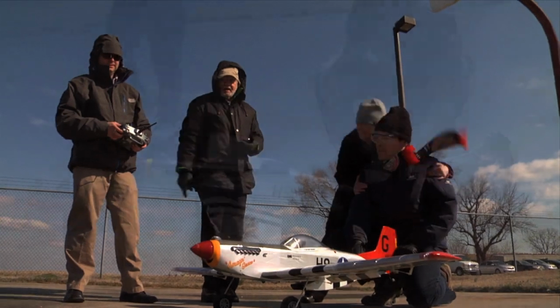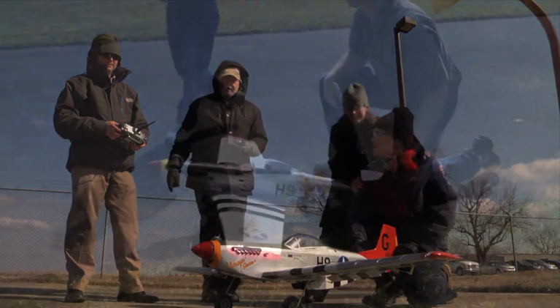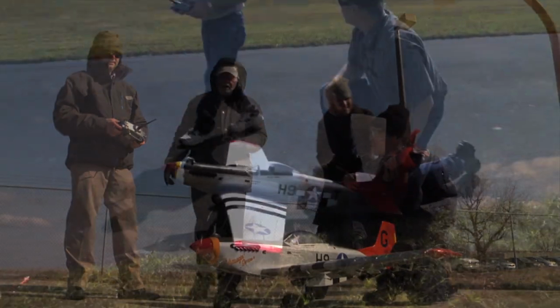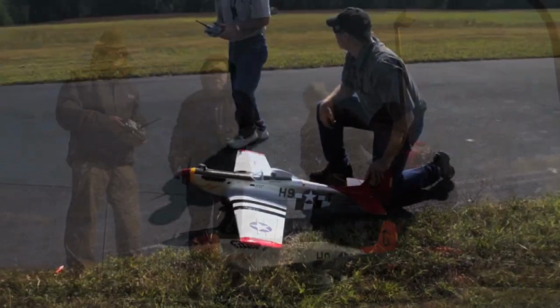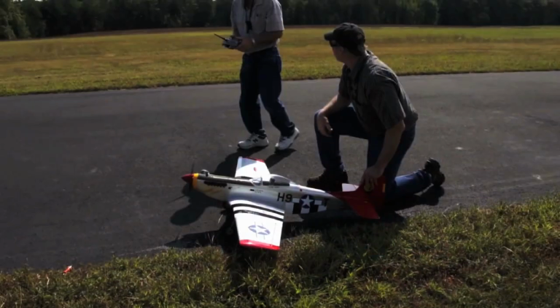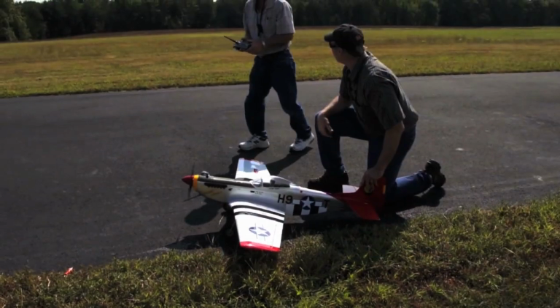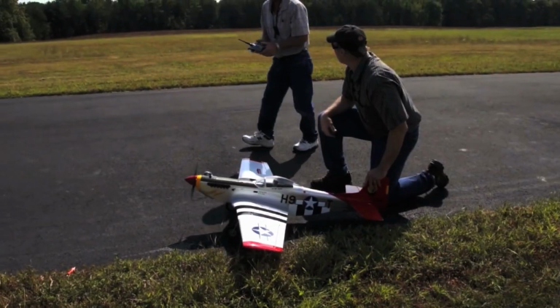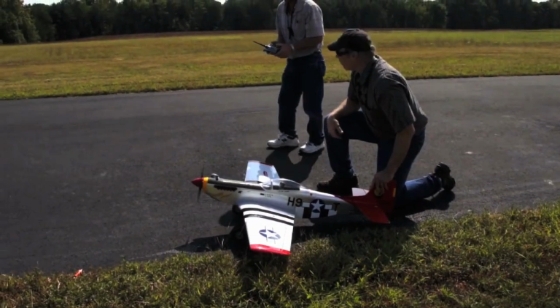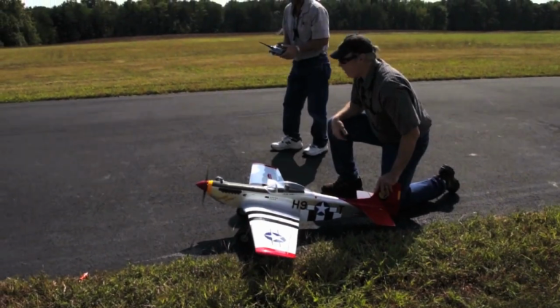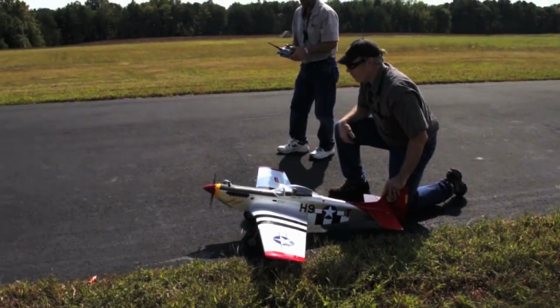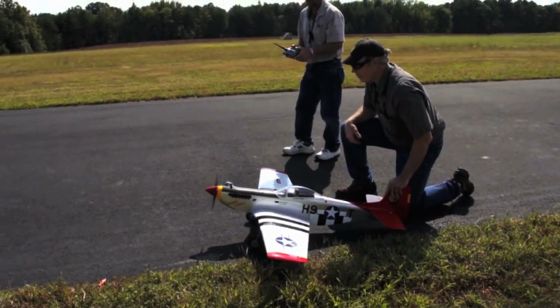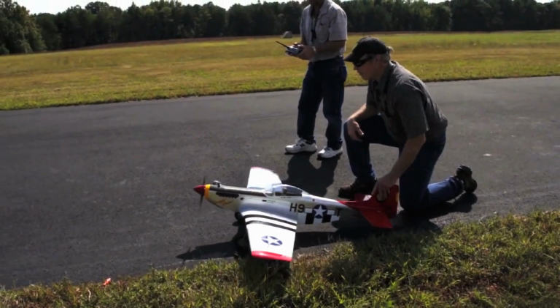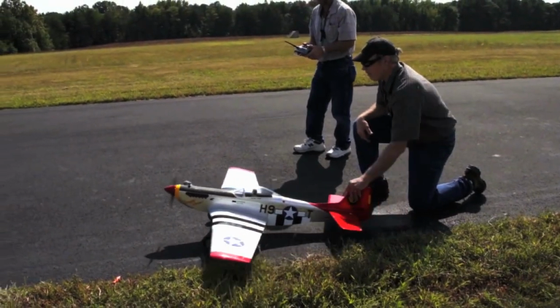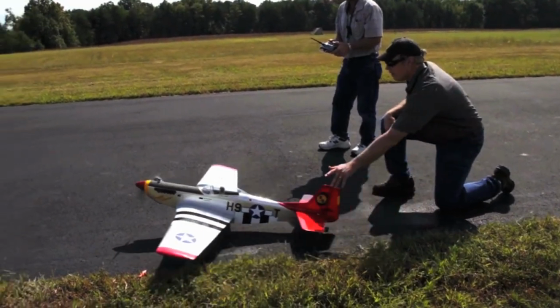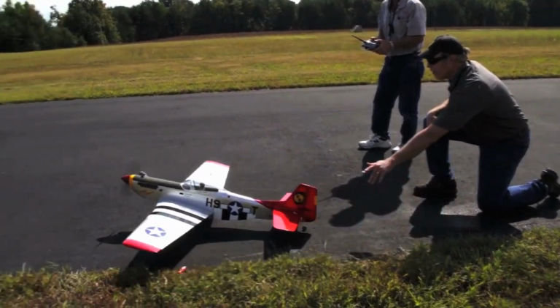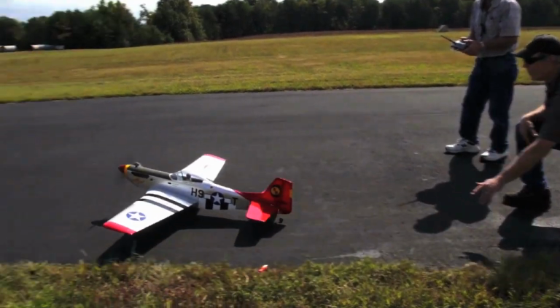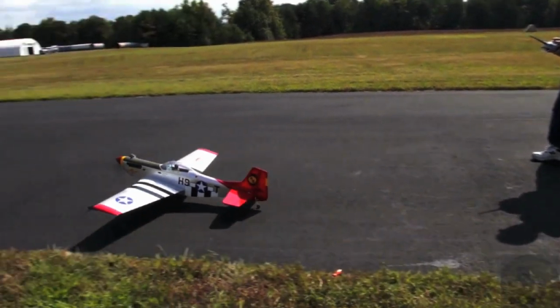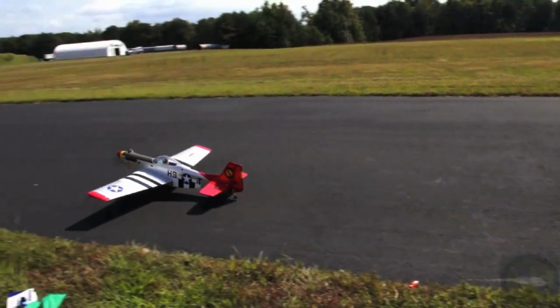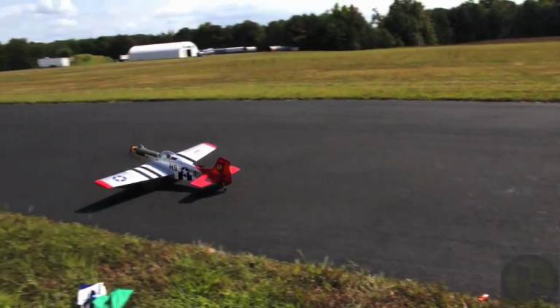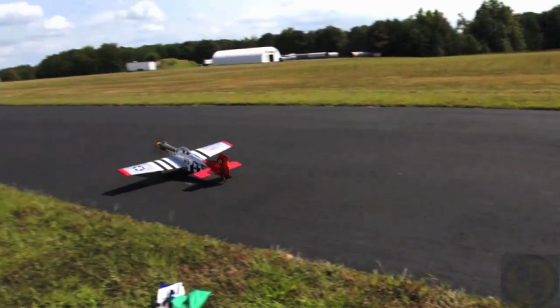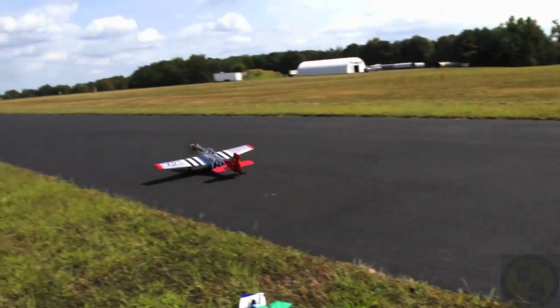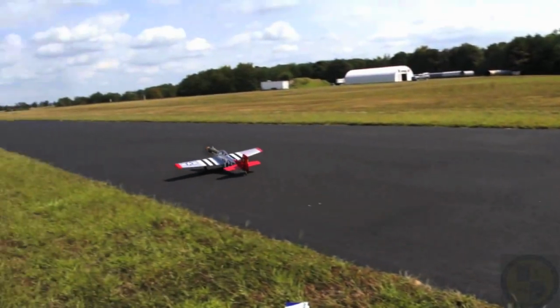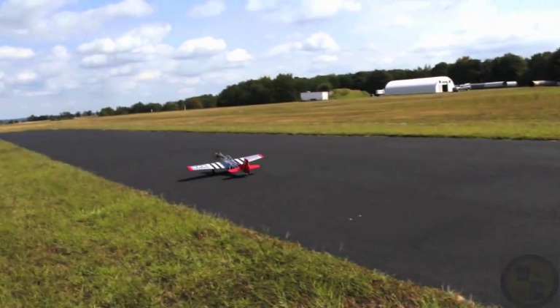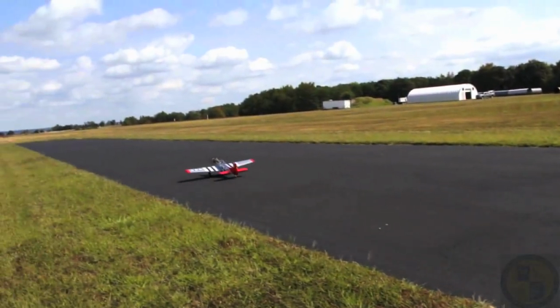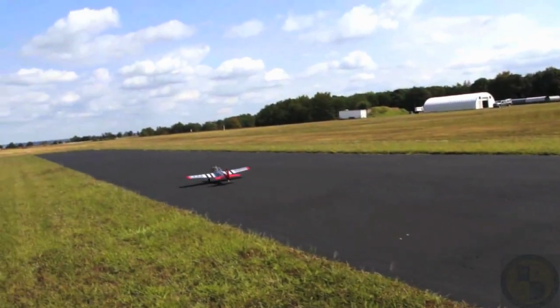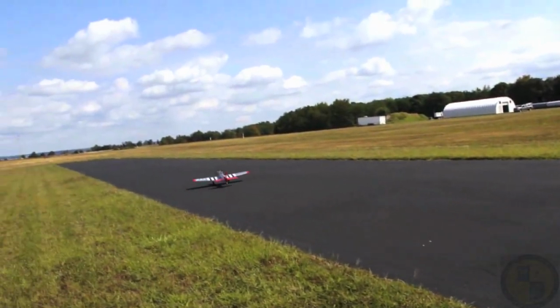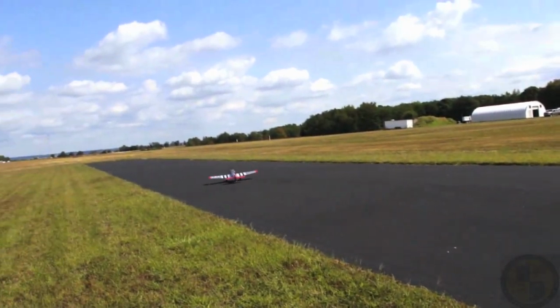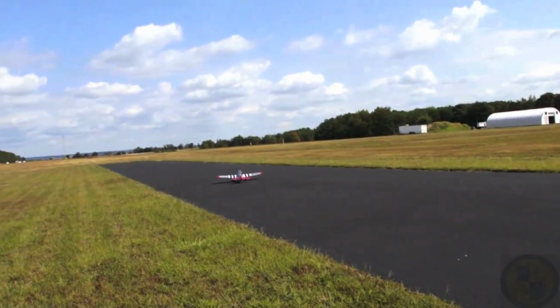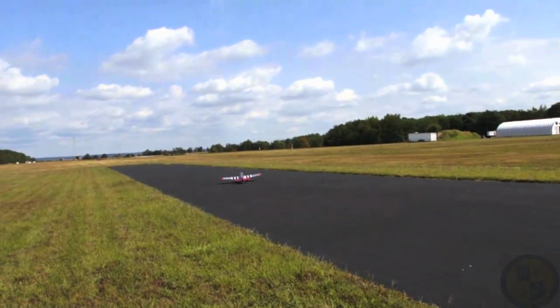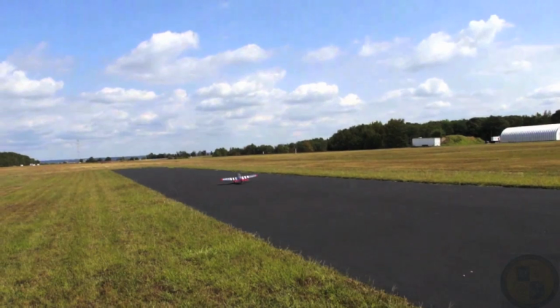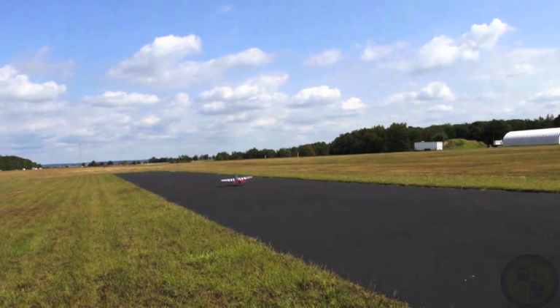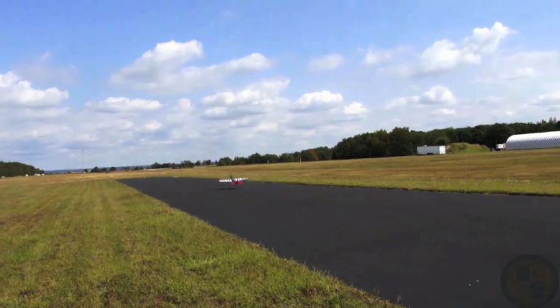In September 2013, this fuel successfully flew an RC model aircraft at Blossom Point, Maryland.